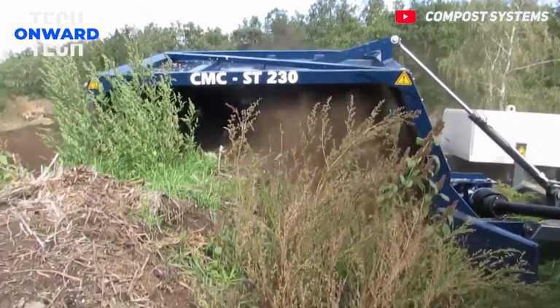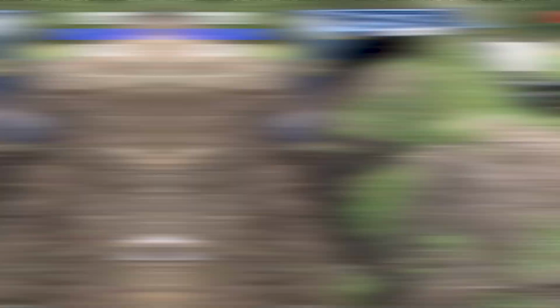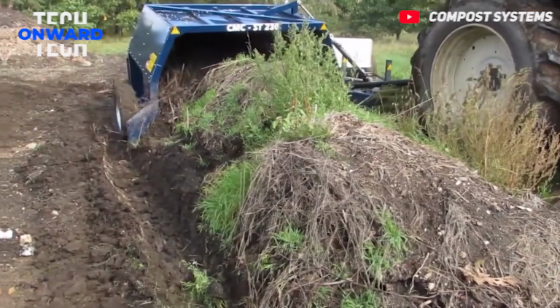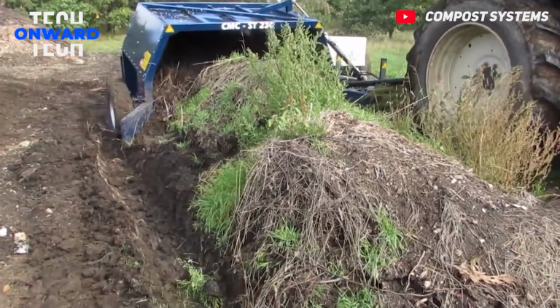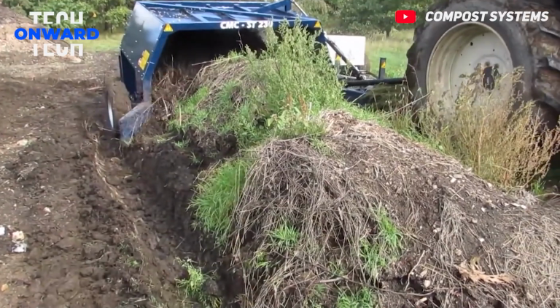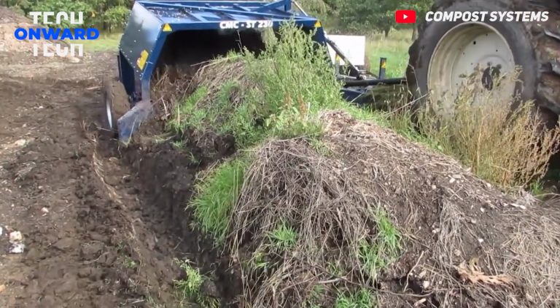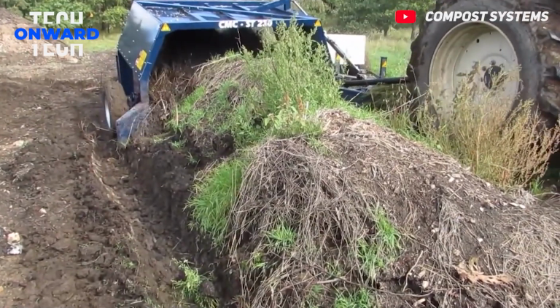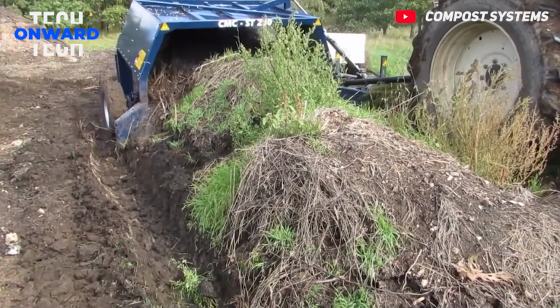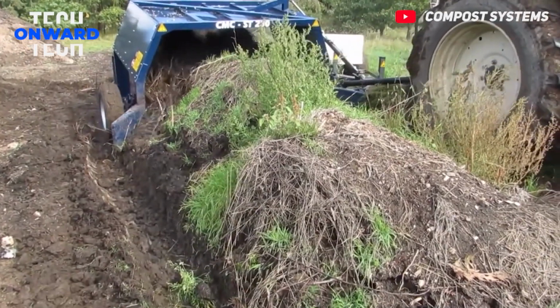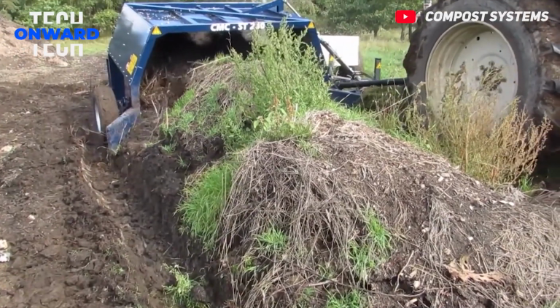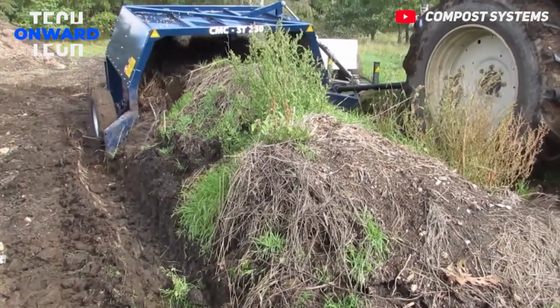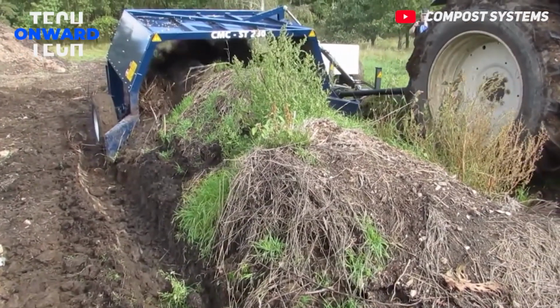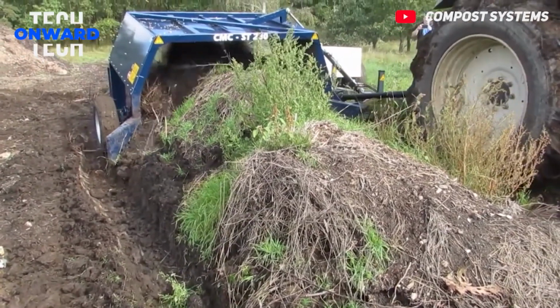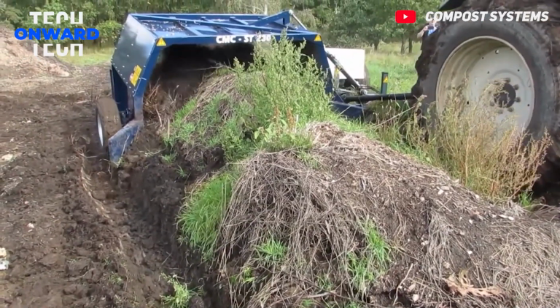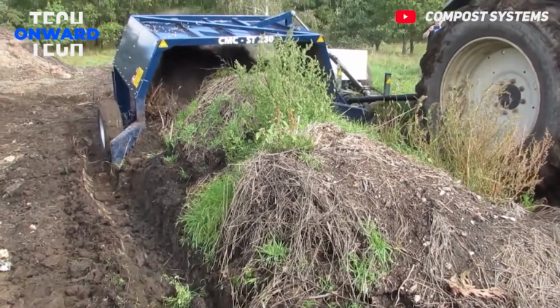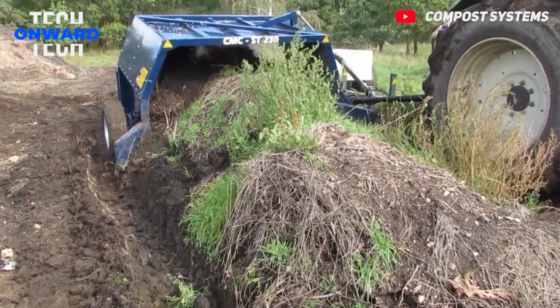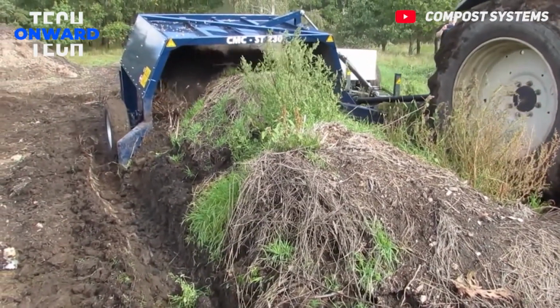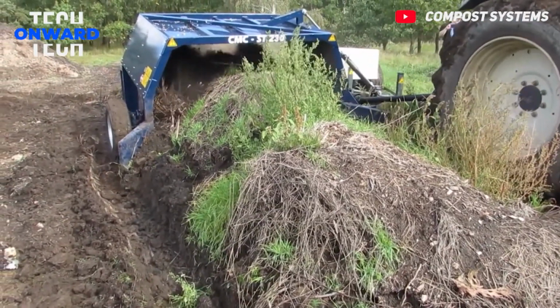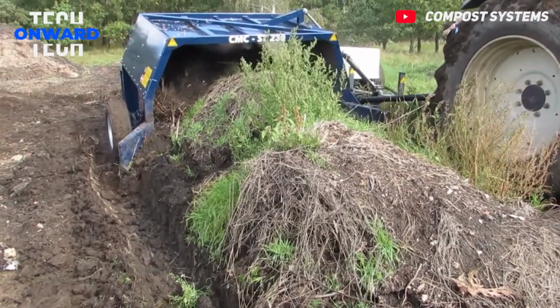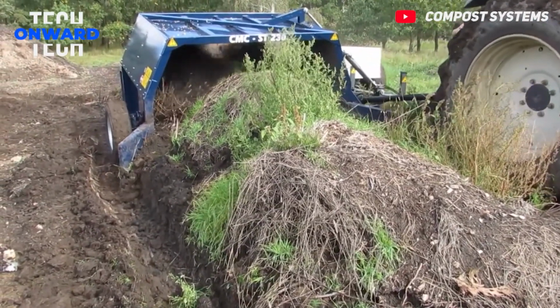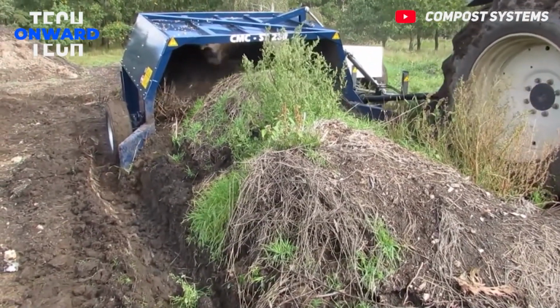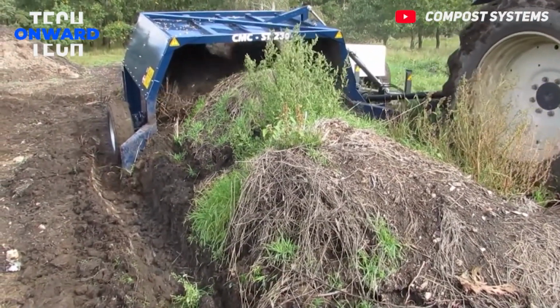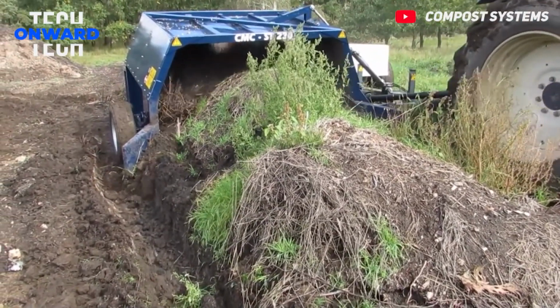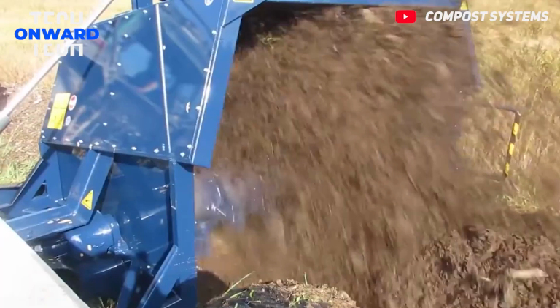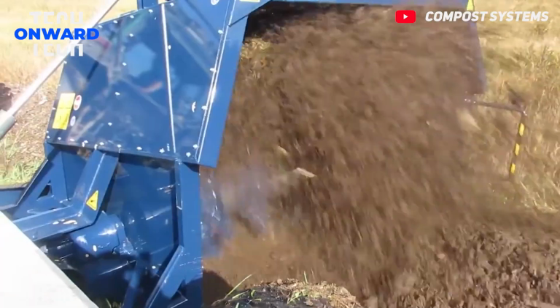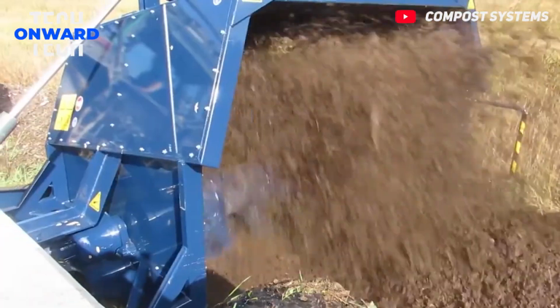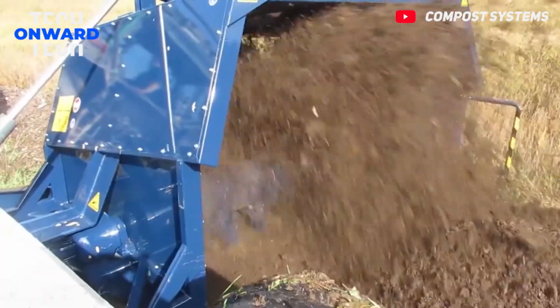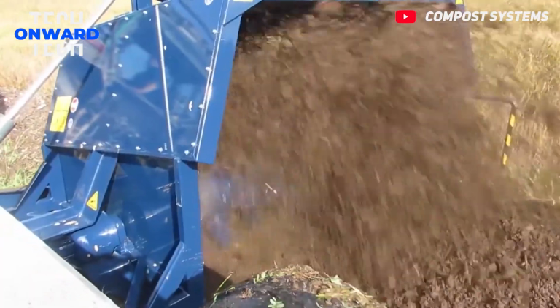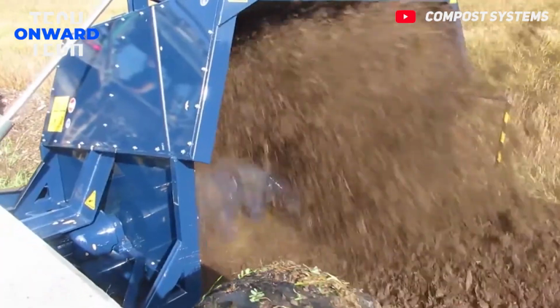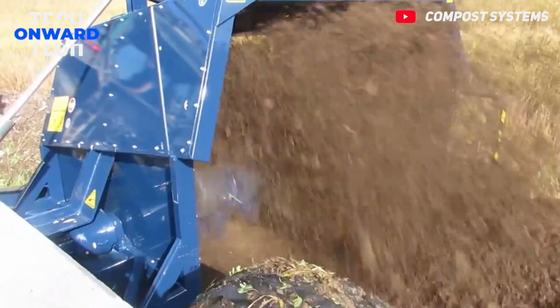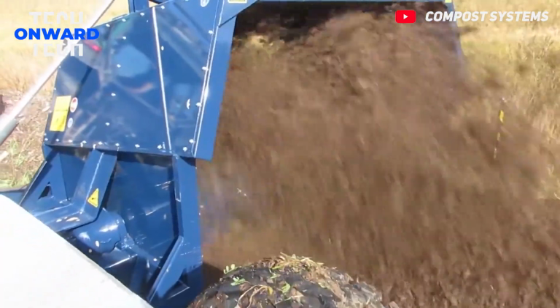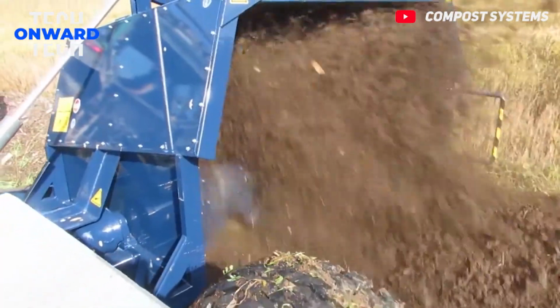This machine is a compost turner, designed to be pulled by a small 40-horsepower tractor.